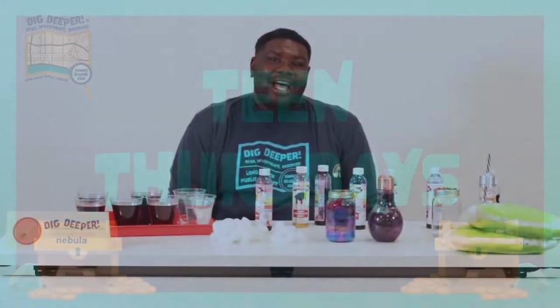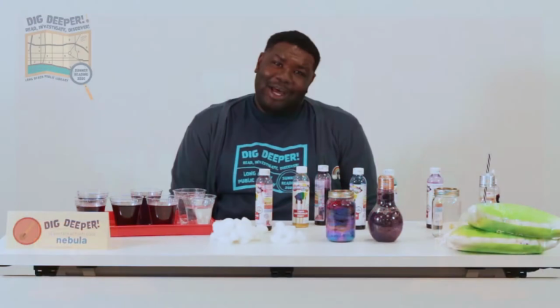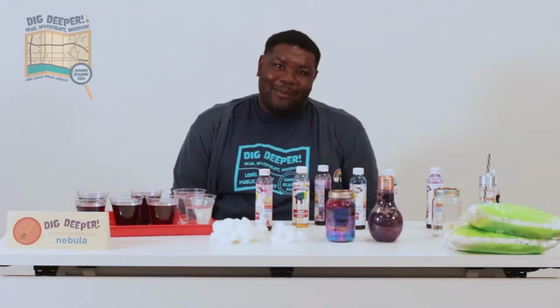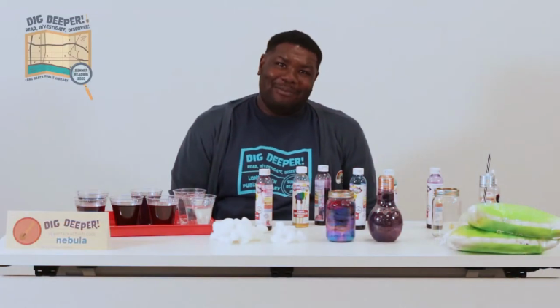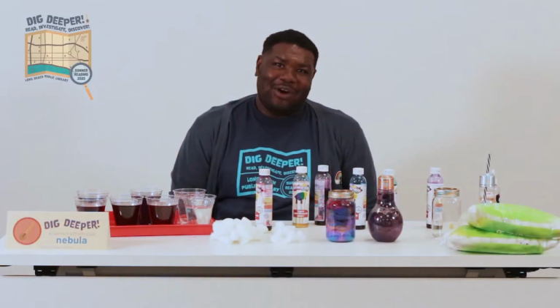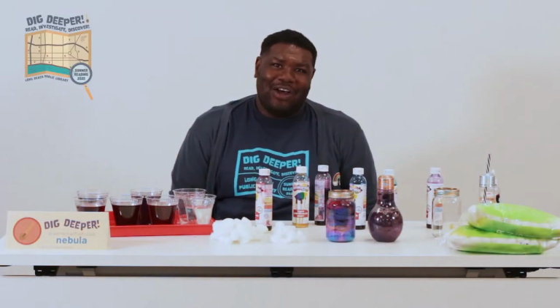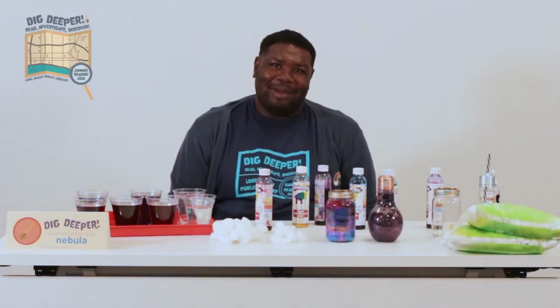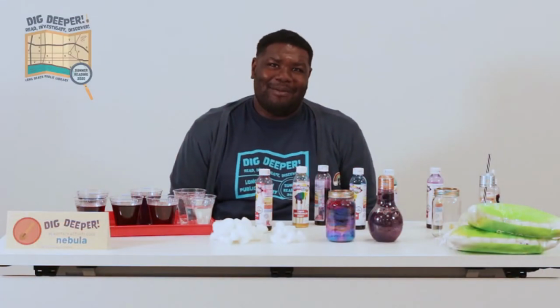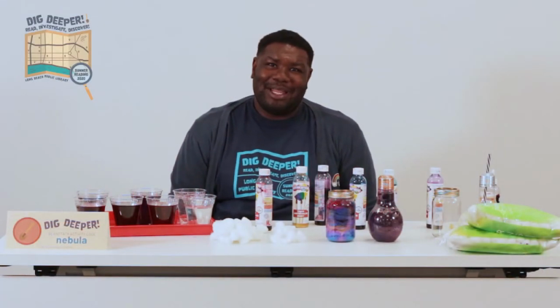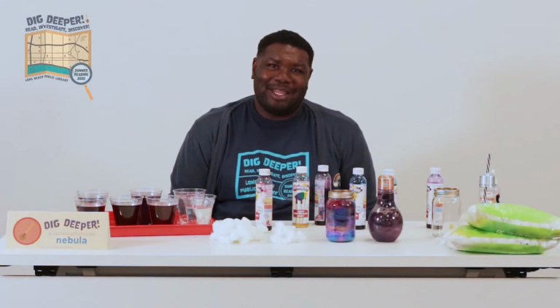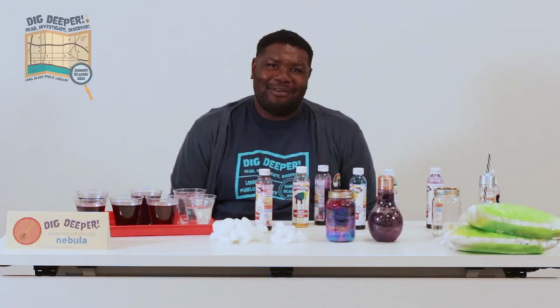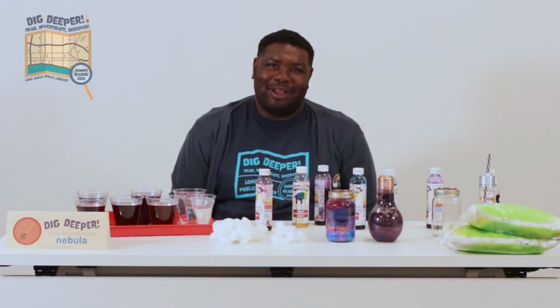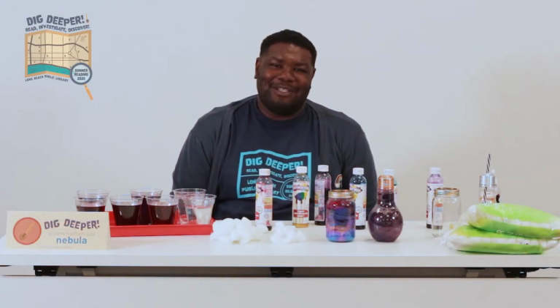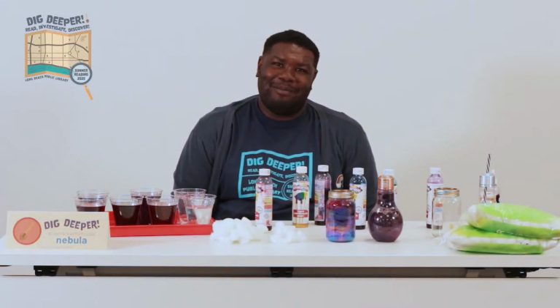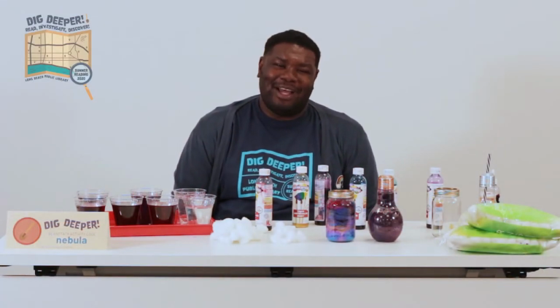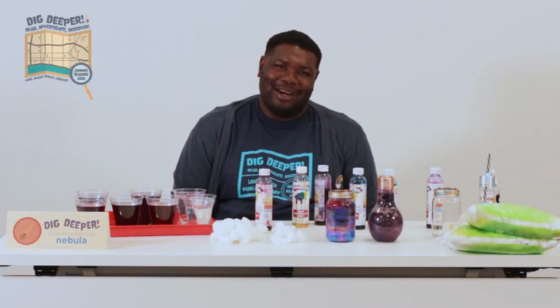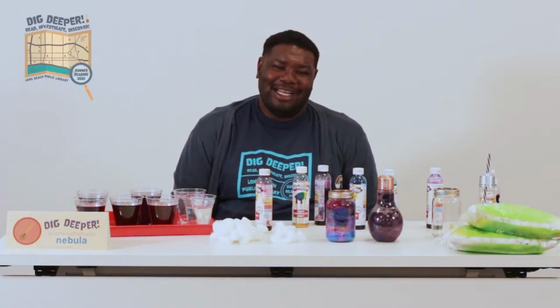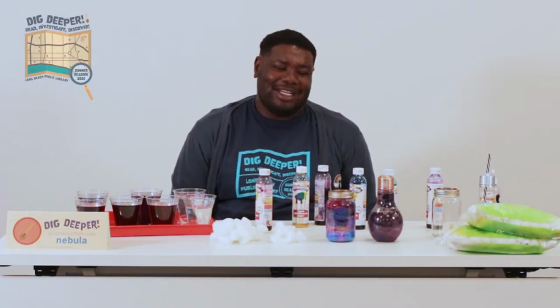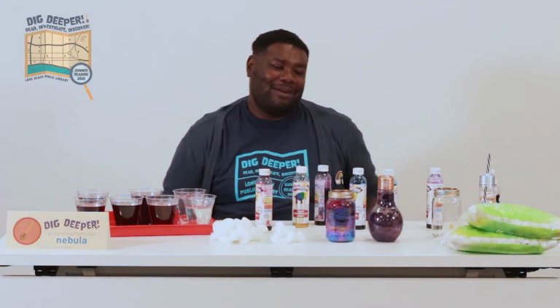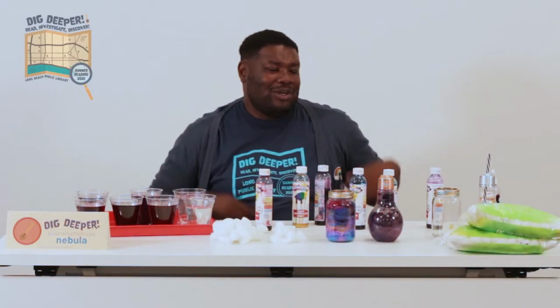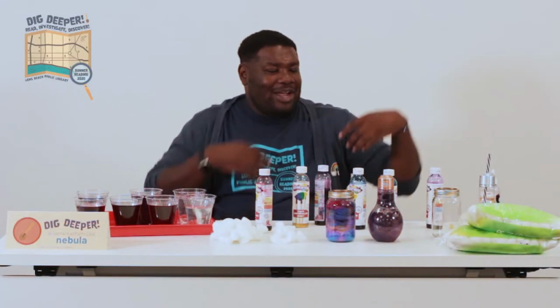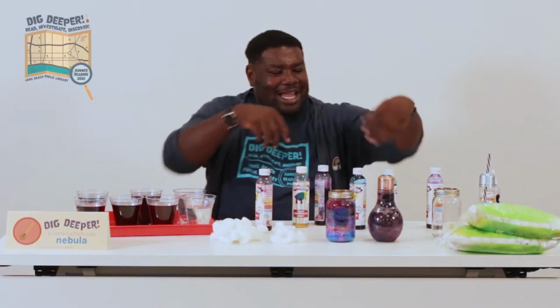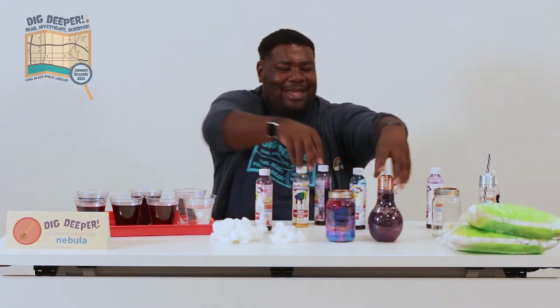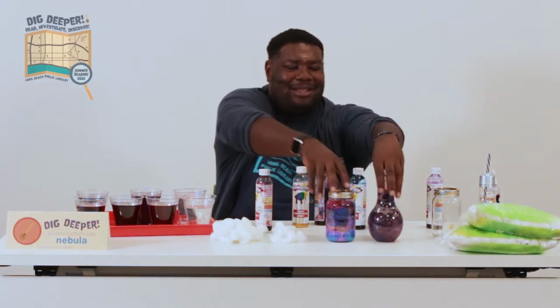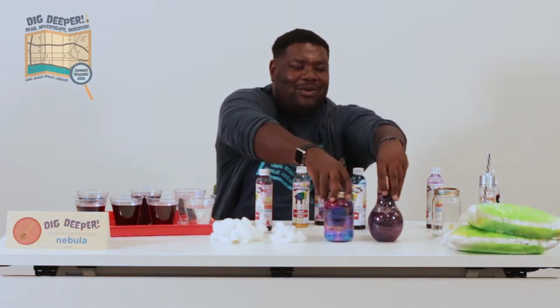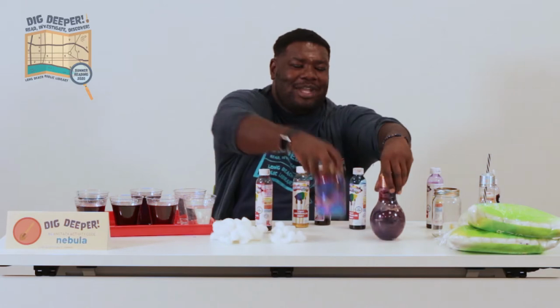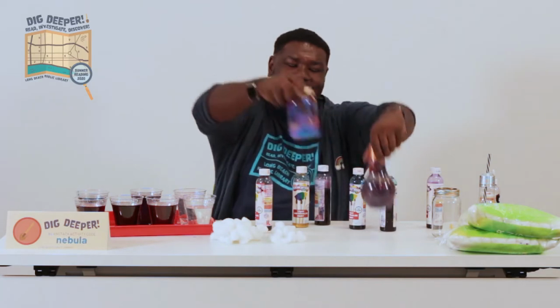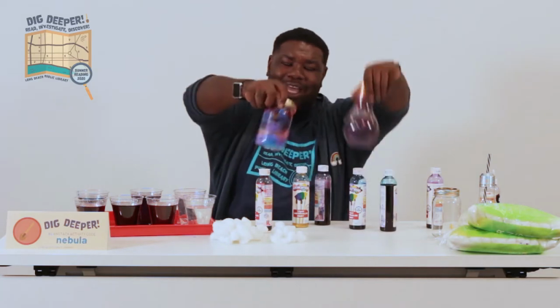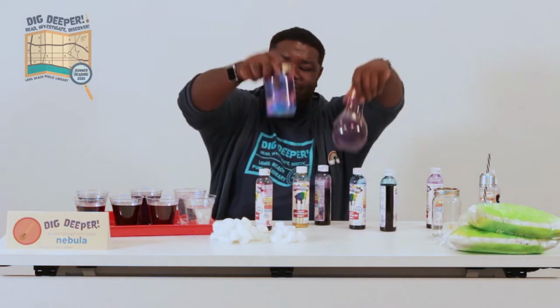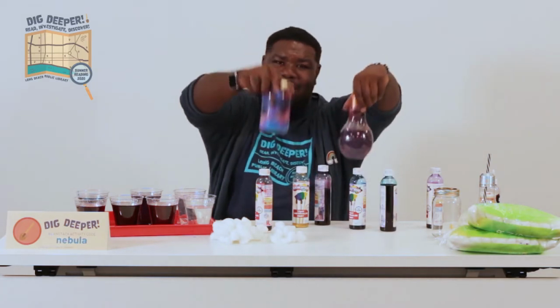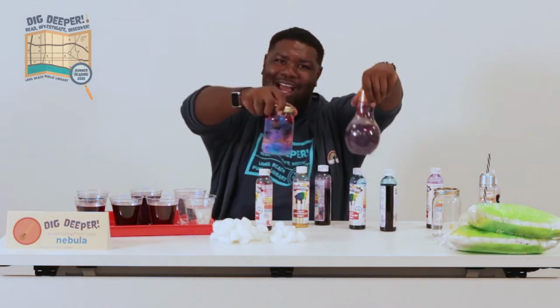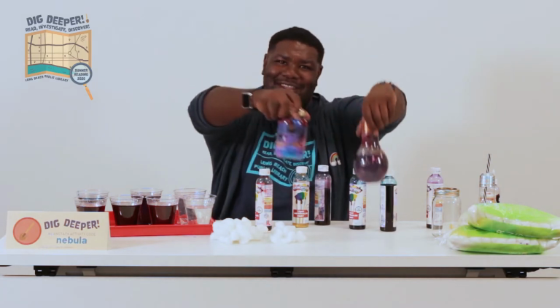Hello, my name is Carl. I'm a library assistant from the Long Beach Public Library. Today I'll be showing you guys how to make these cool nebula in a jar crafts.